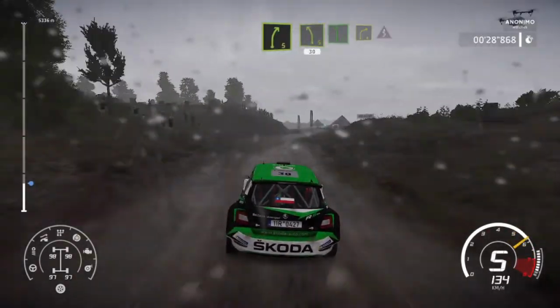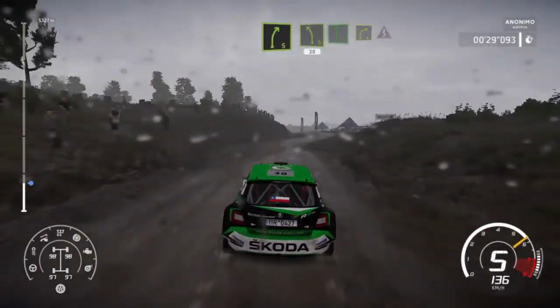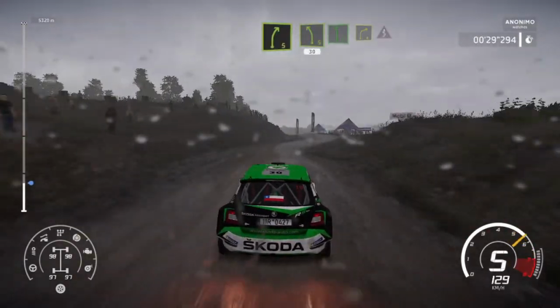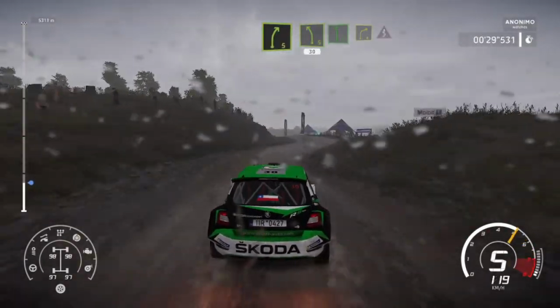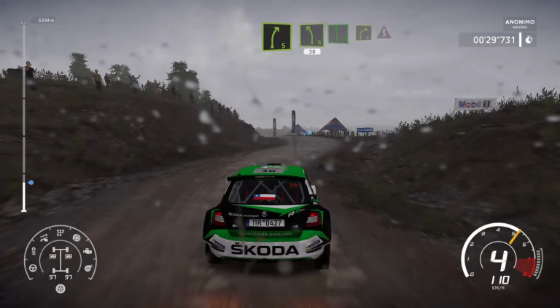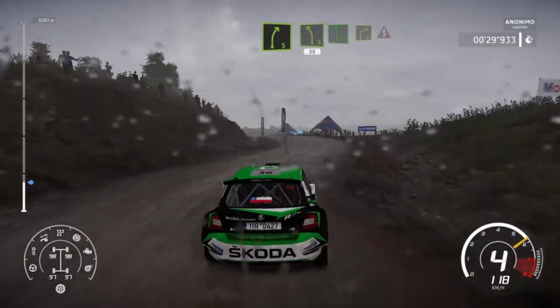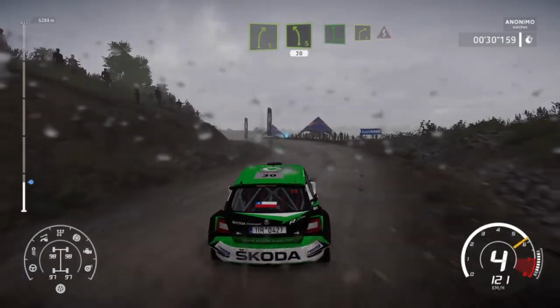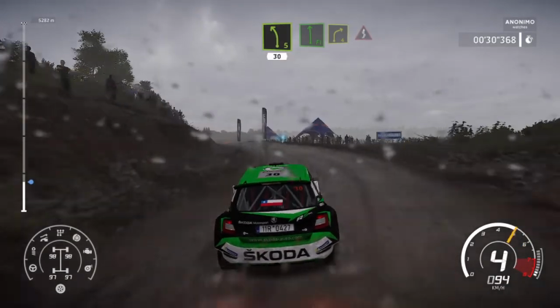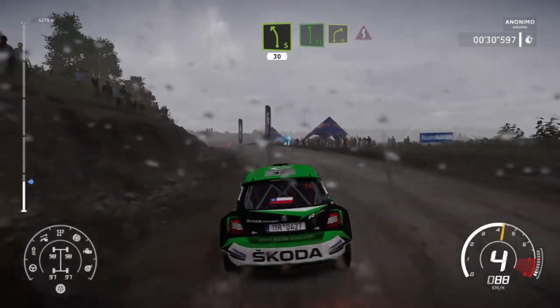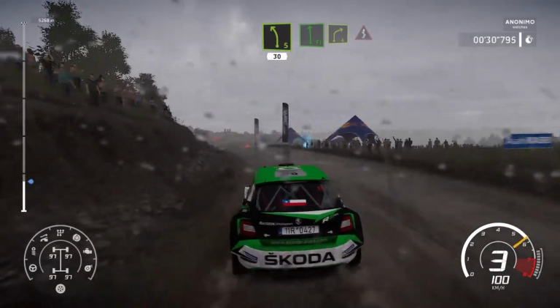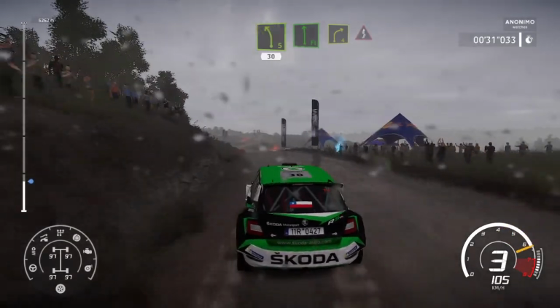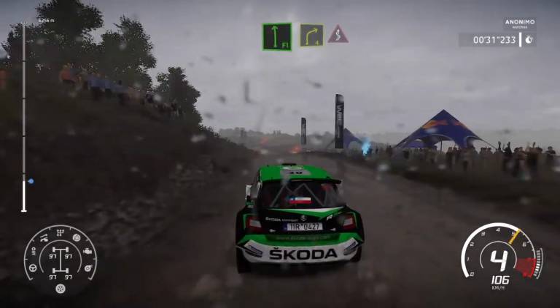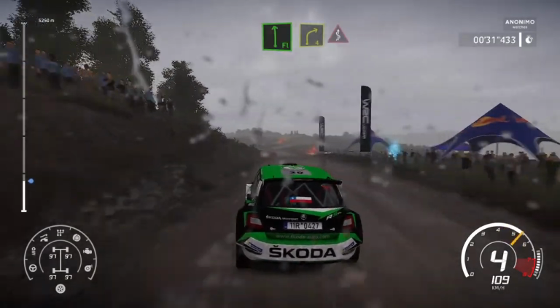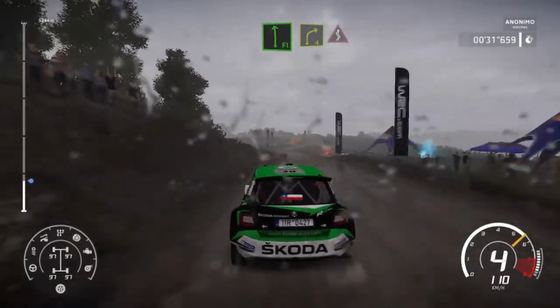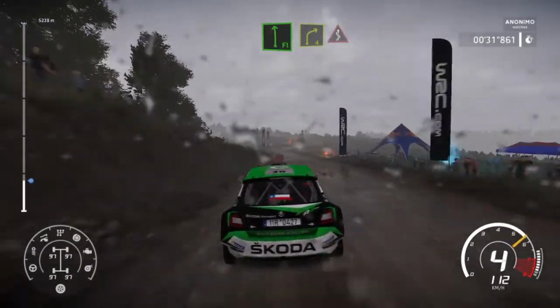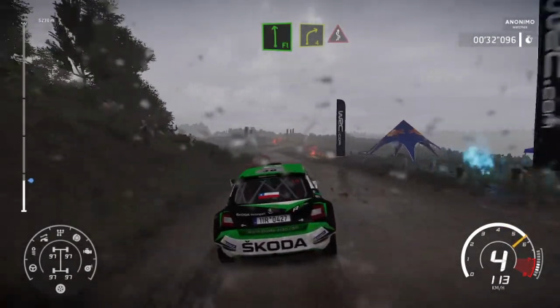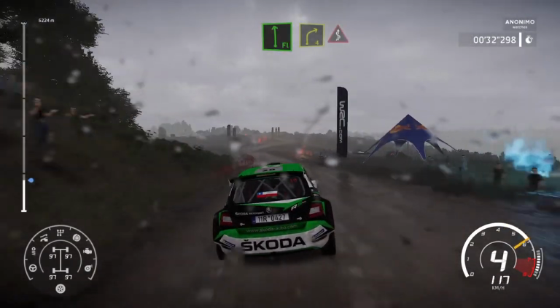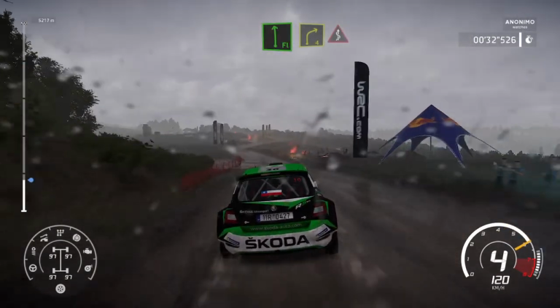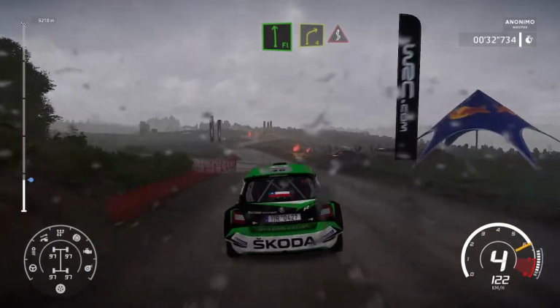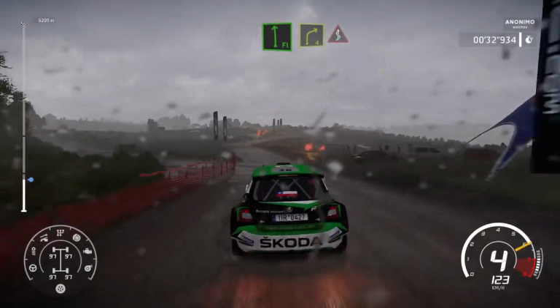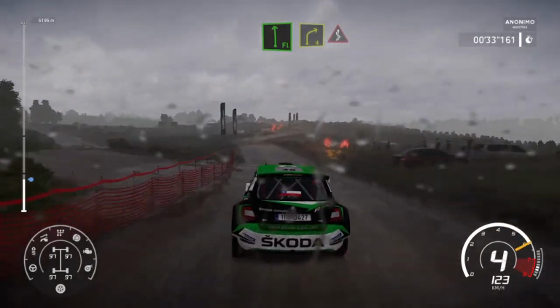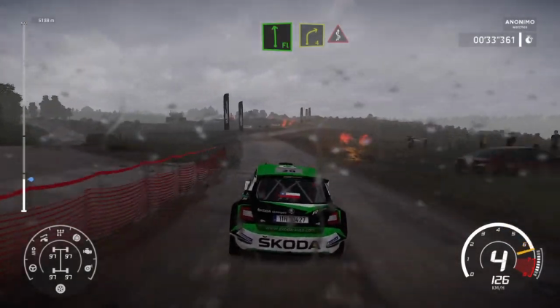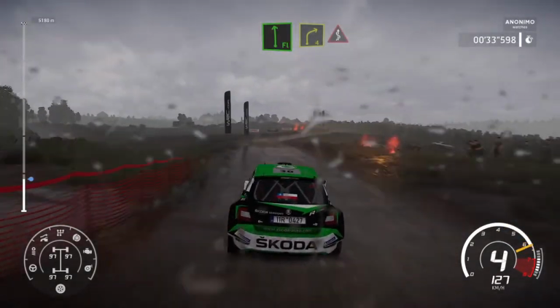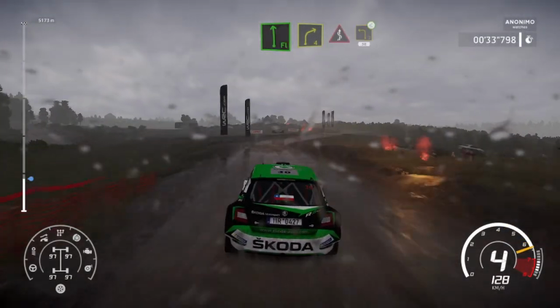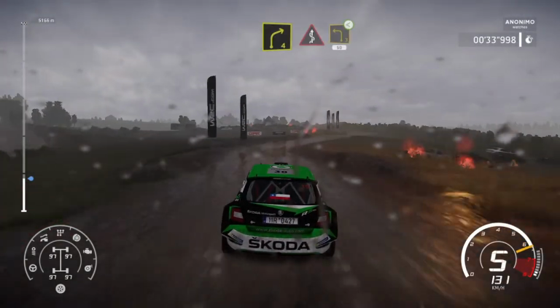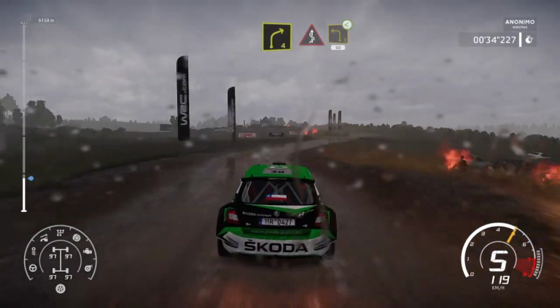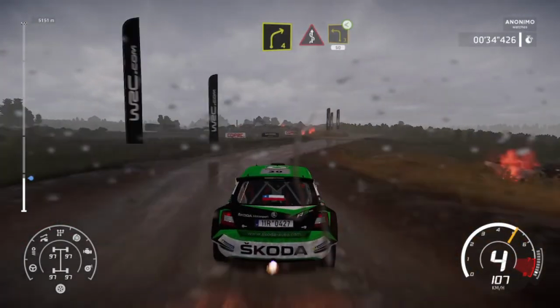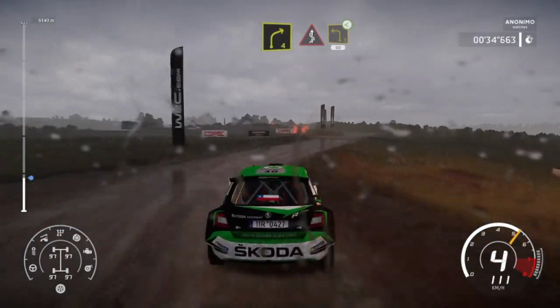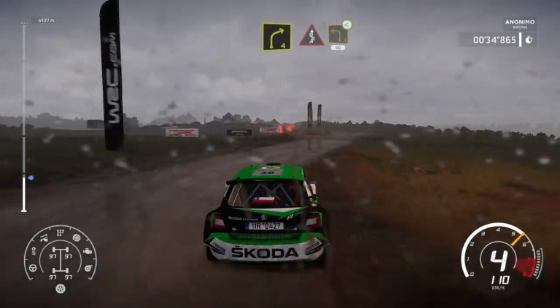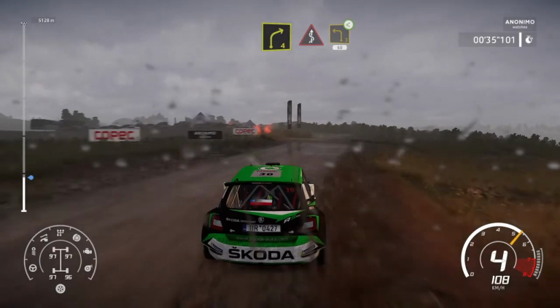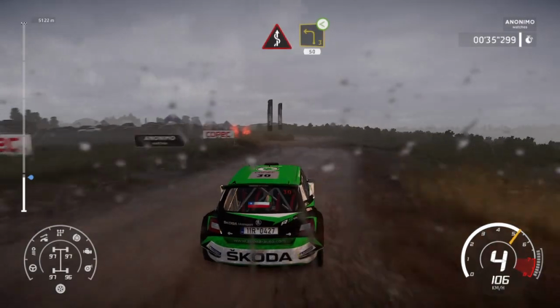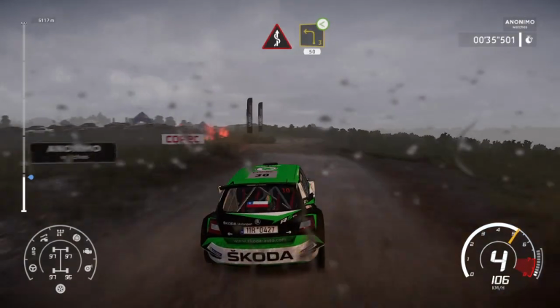And flat left, into right 4, into kinks. Into left 3, open long, 50.